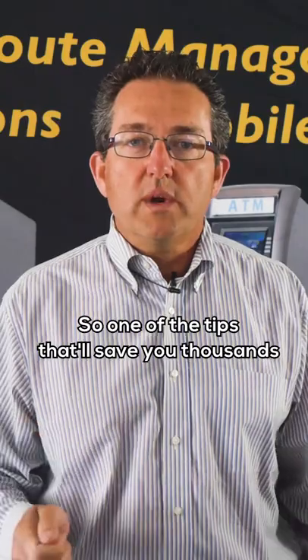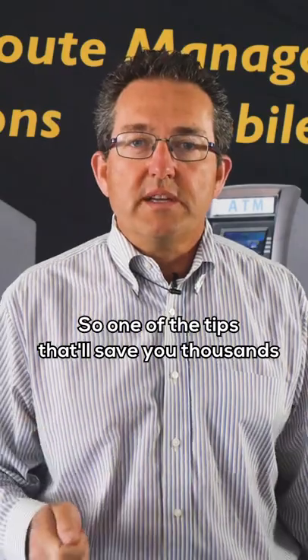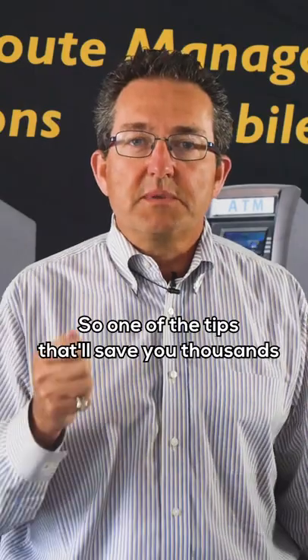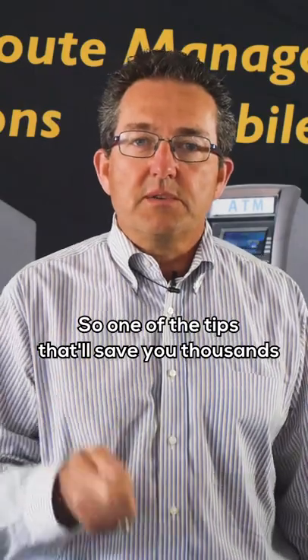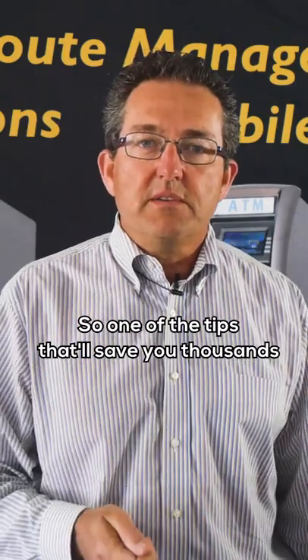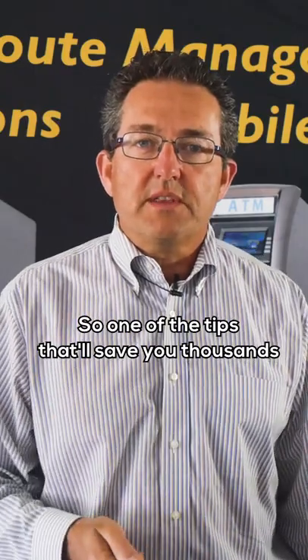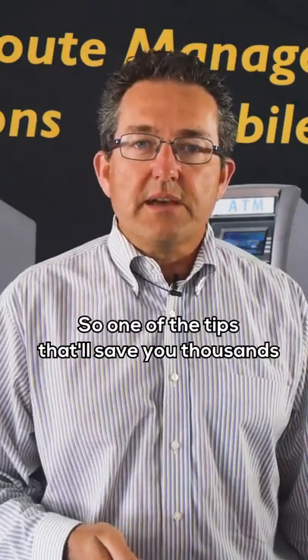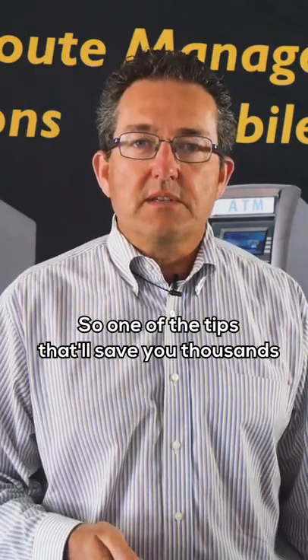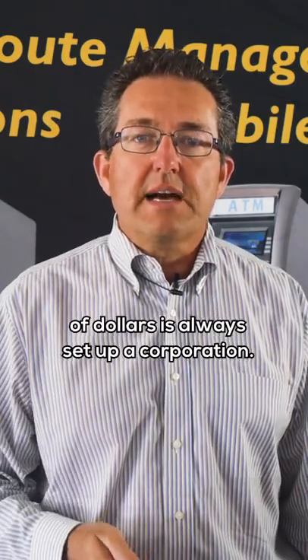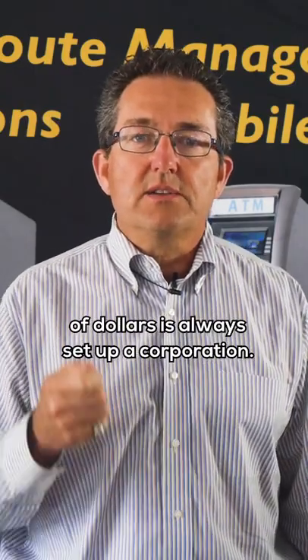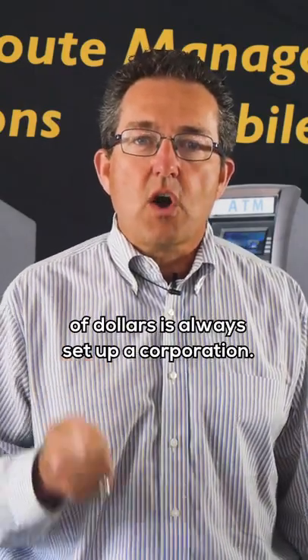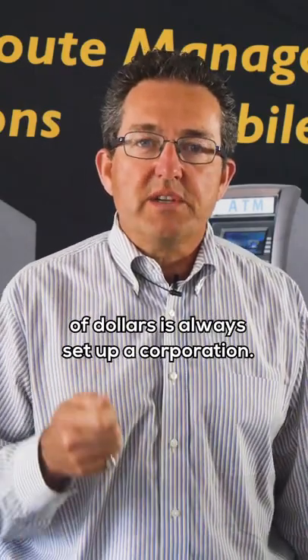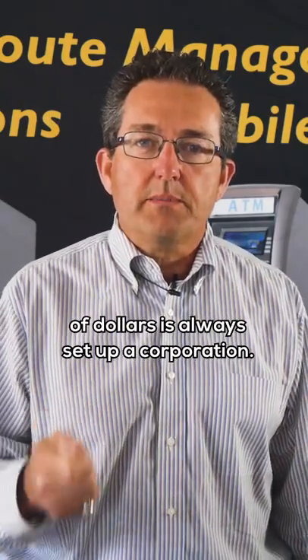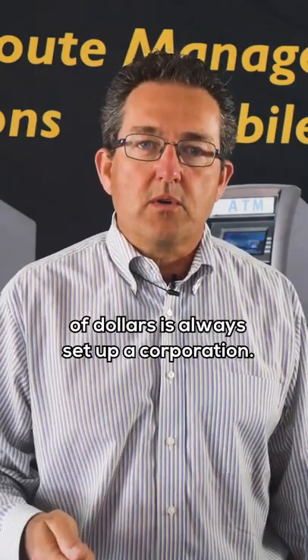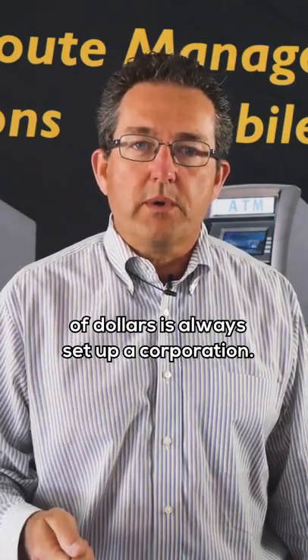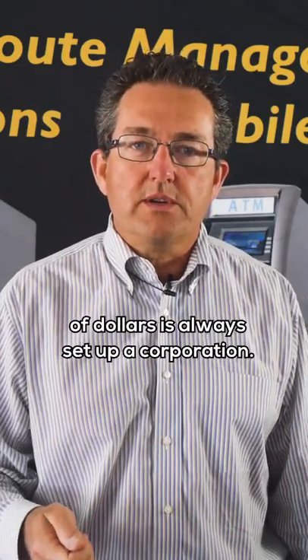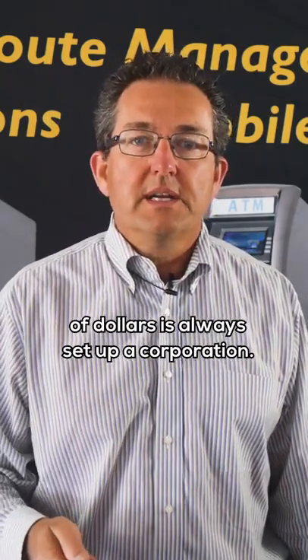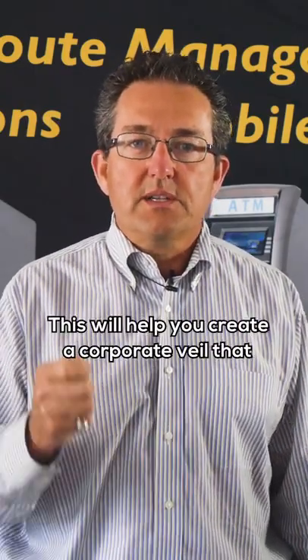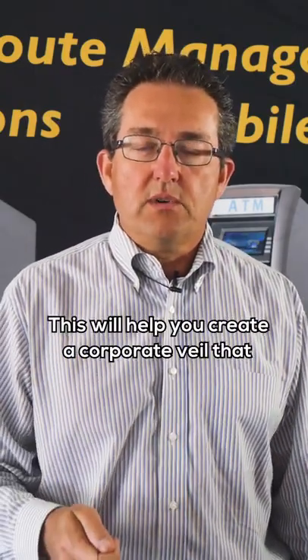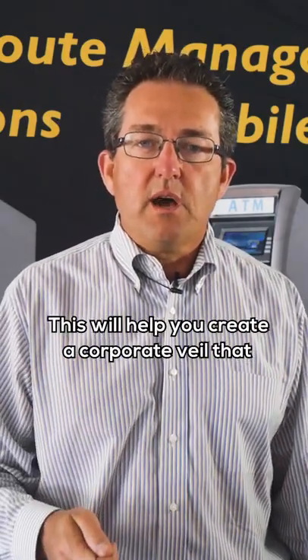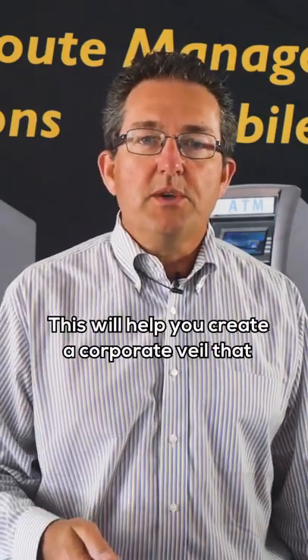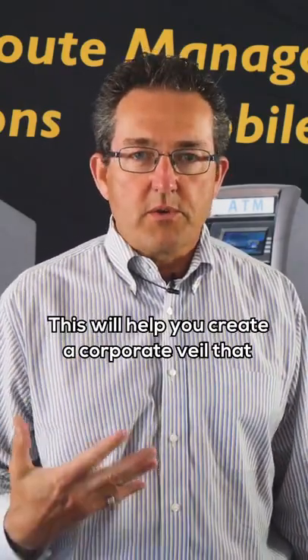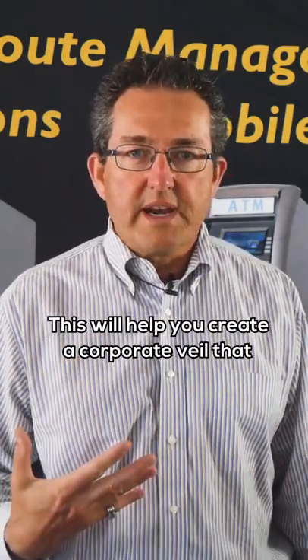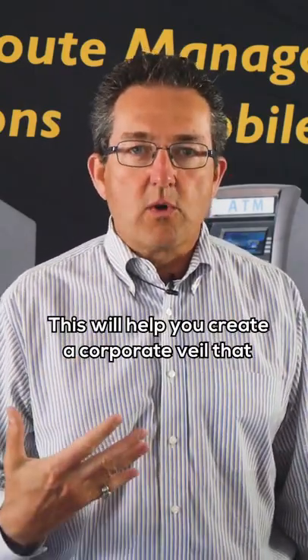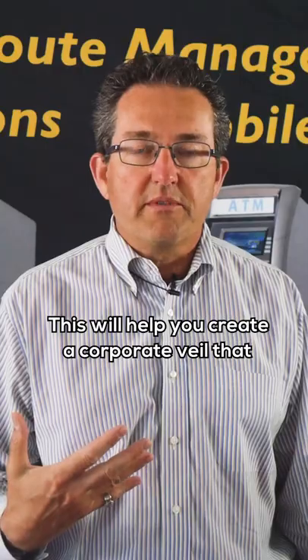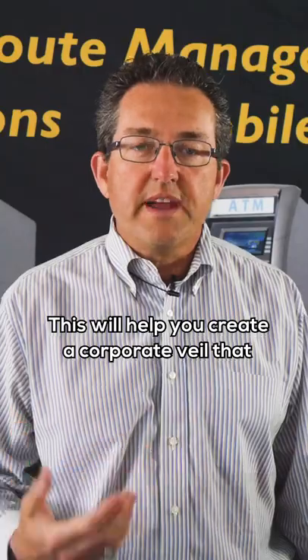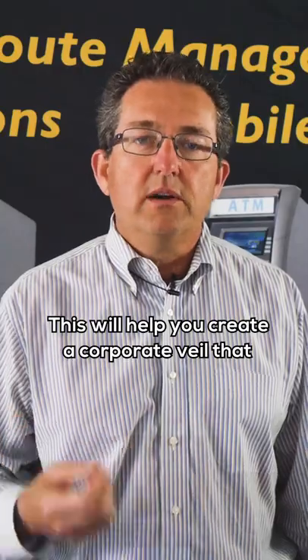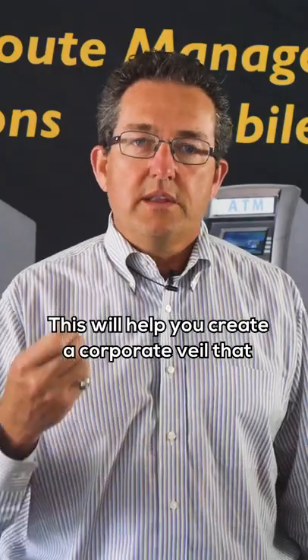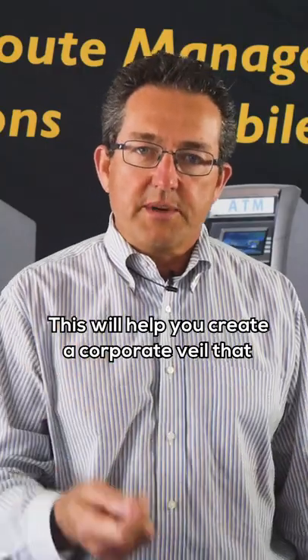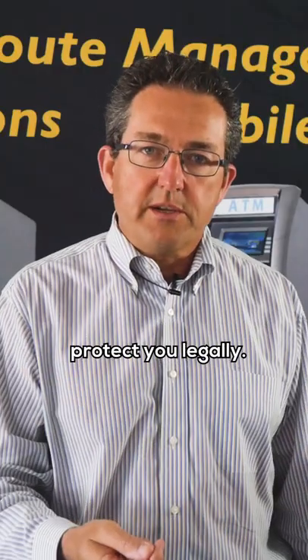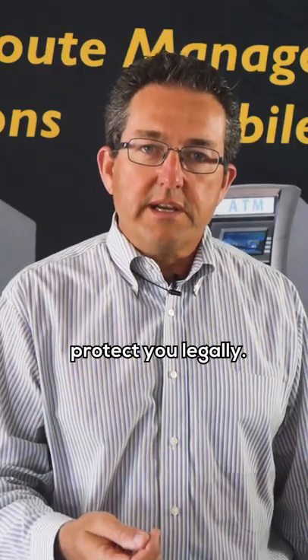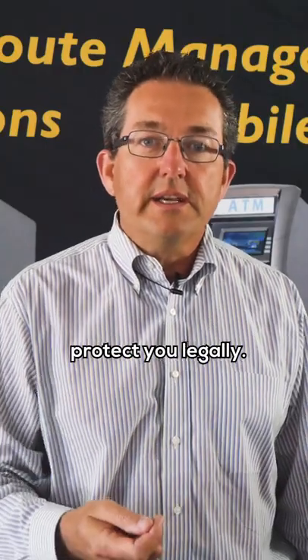One of the tips that will save you thousands of dollars is to always set up a corporation. This will help you create a corporate veil to protect you legally.